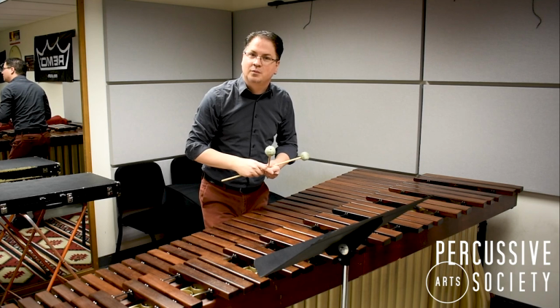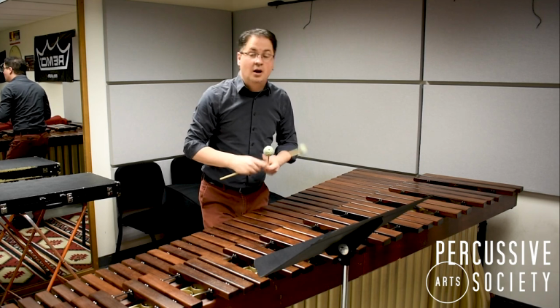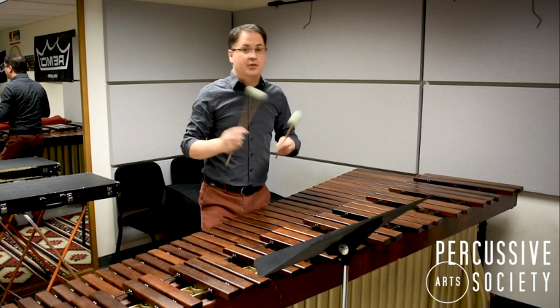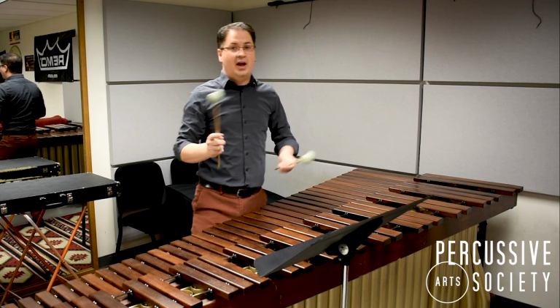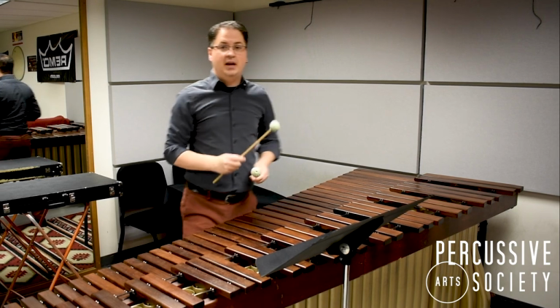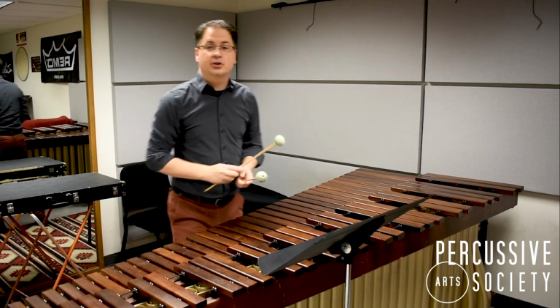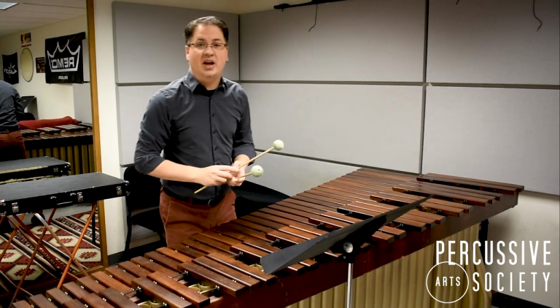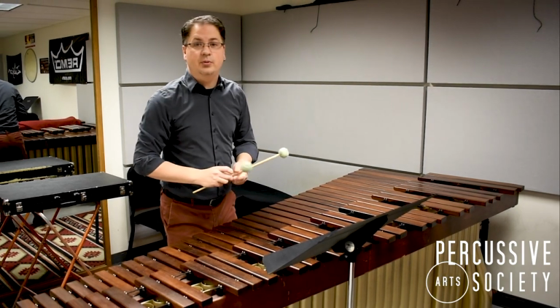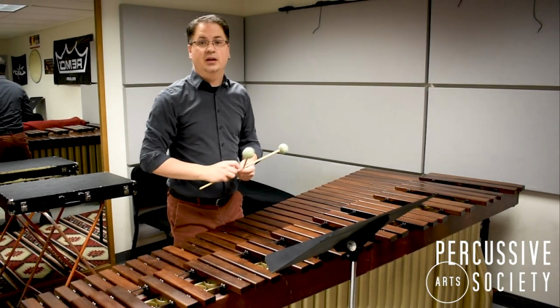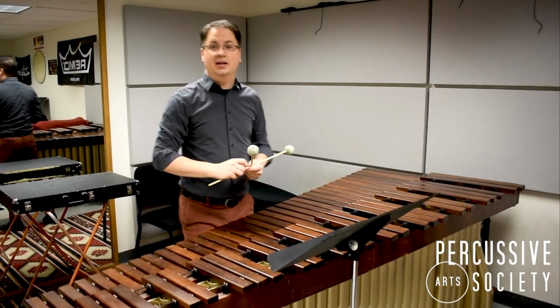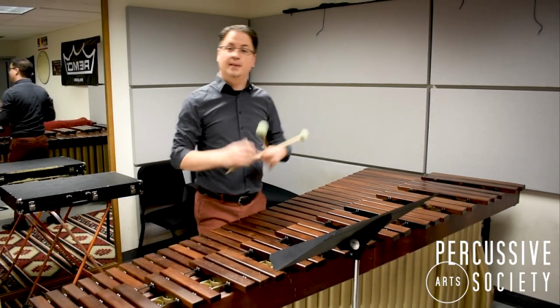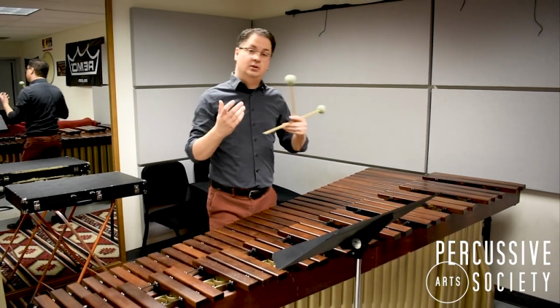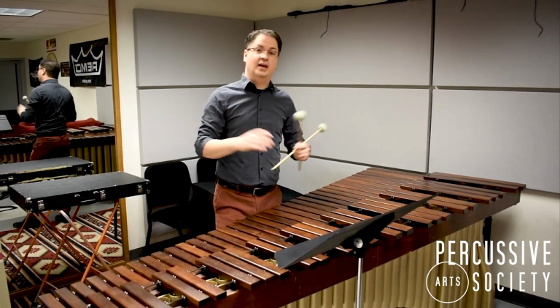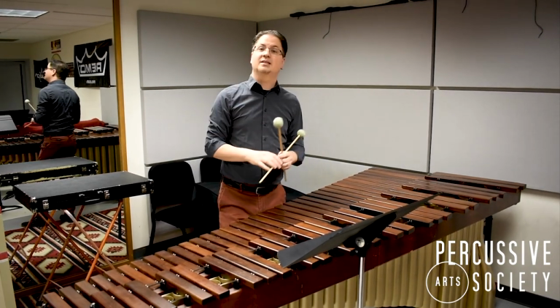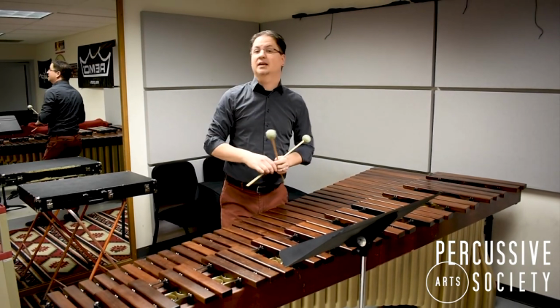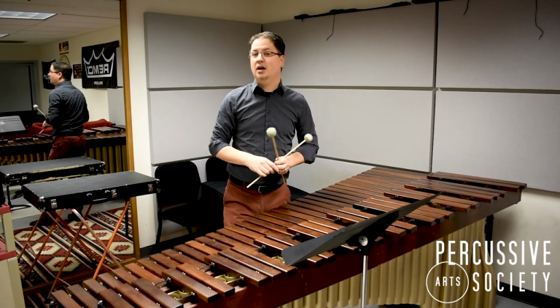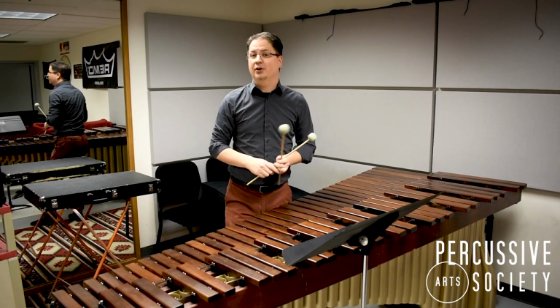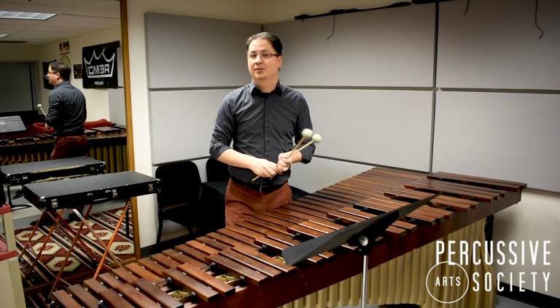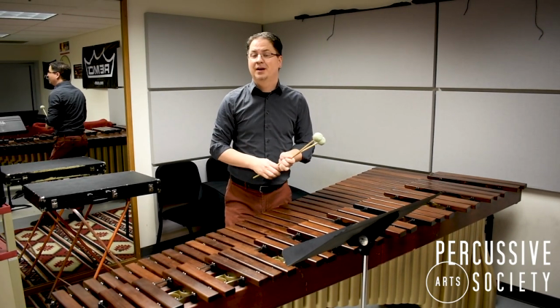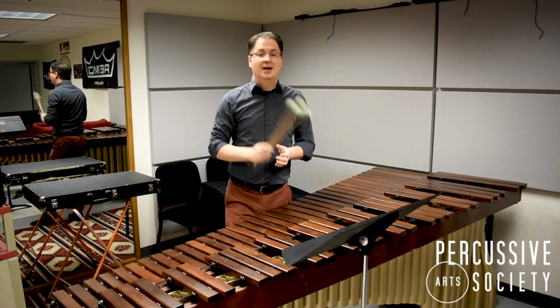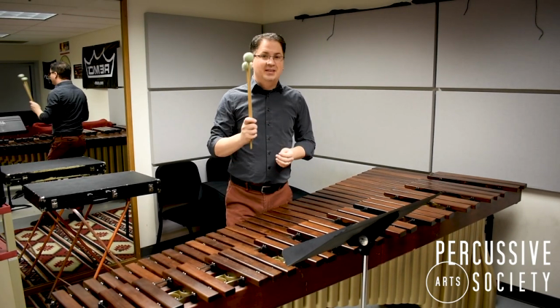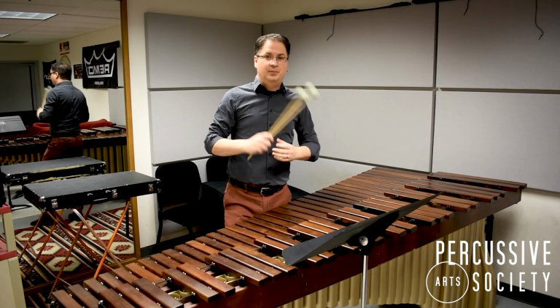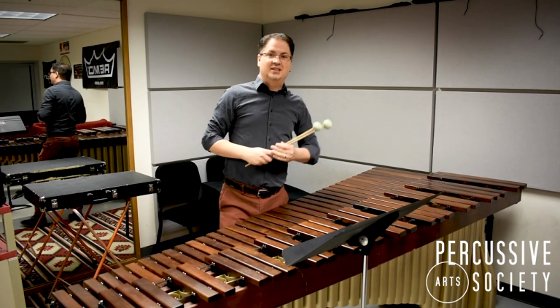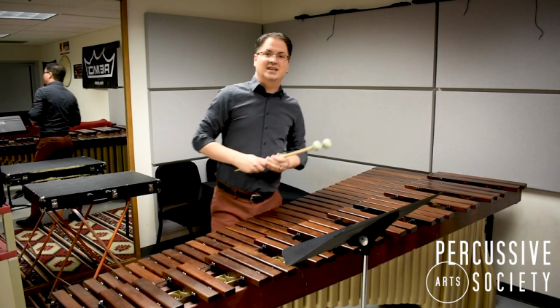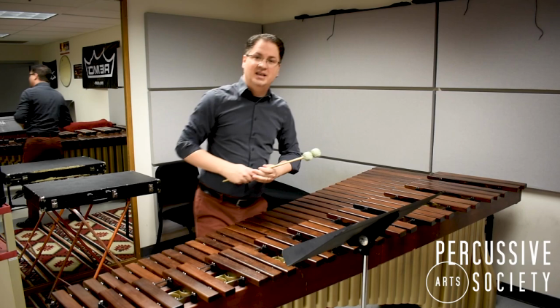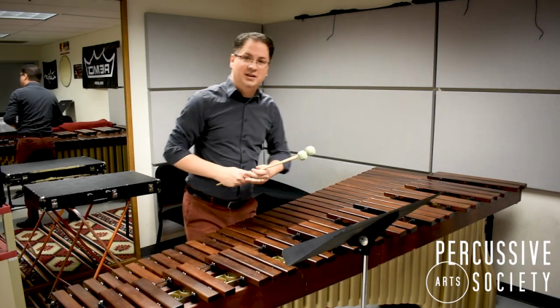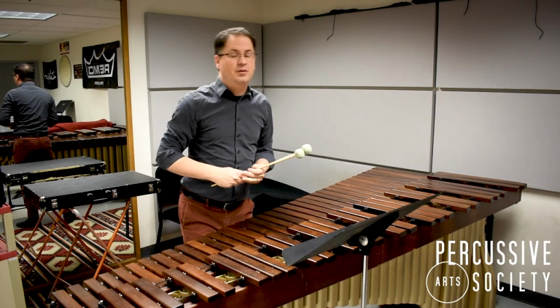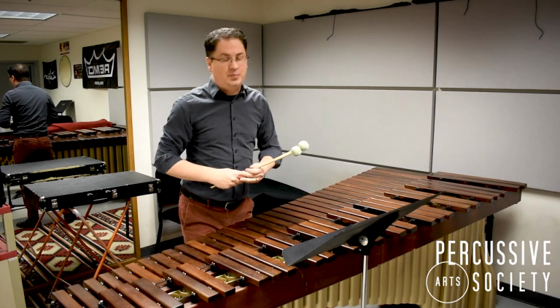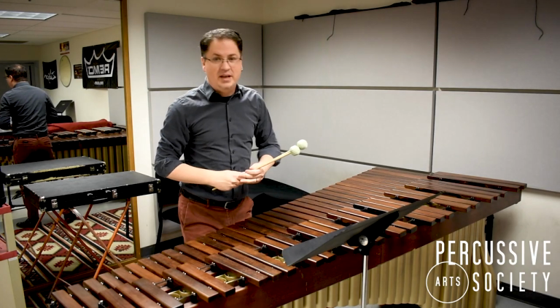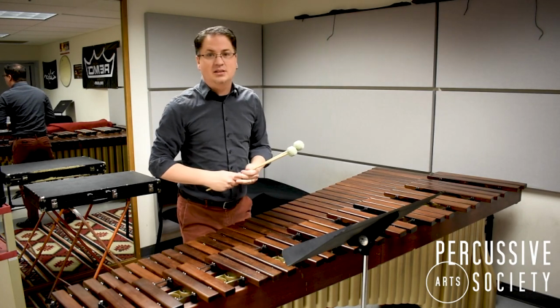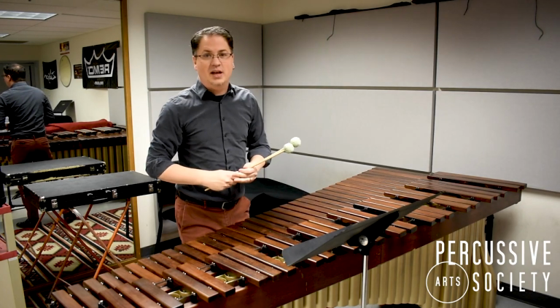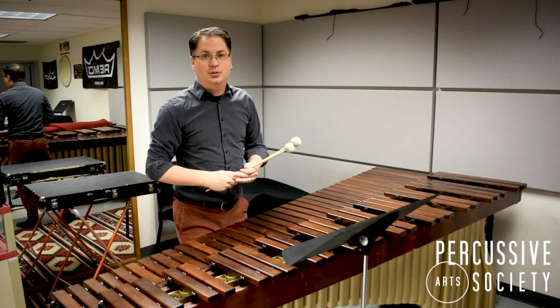Are there any other sight reading concepts you'd like to see us cover? That'll be today's lesson from the PAS Classroom.